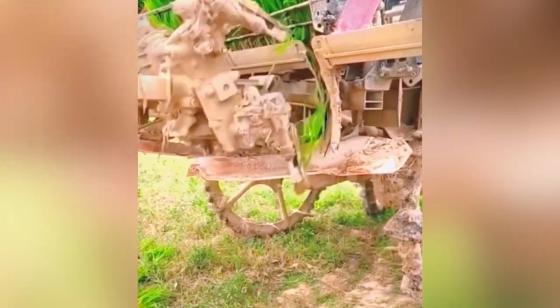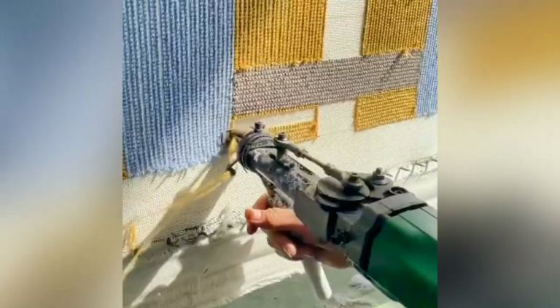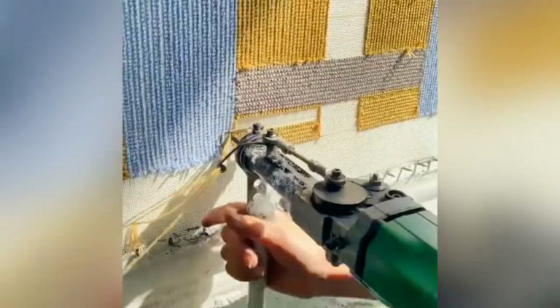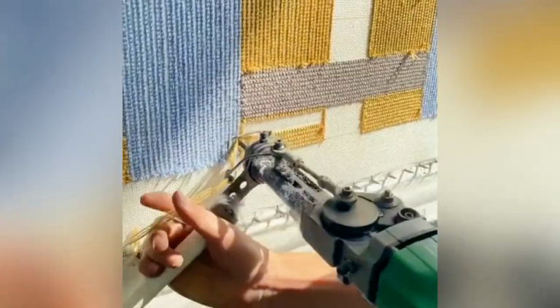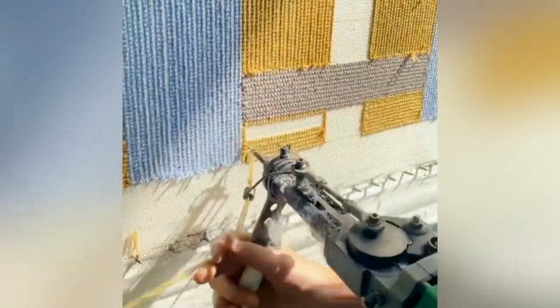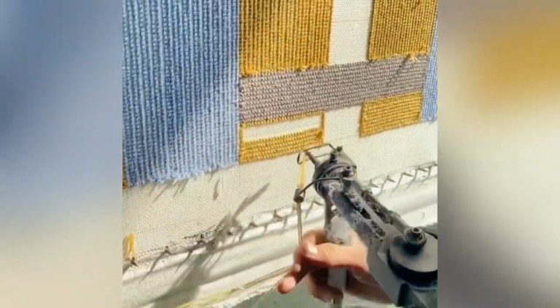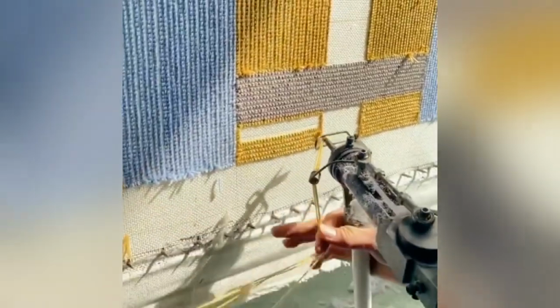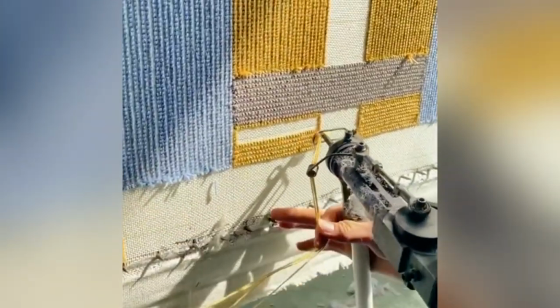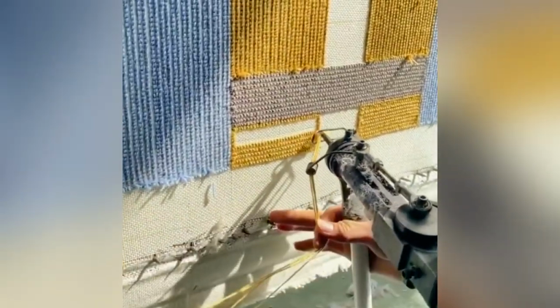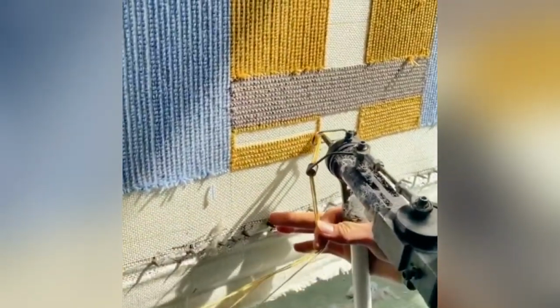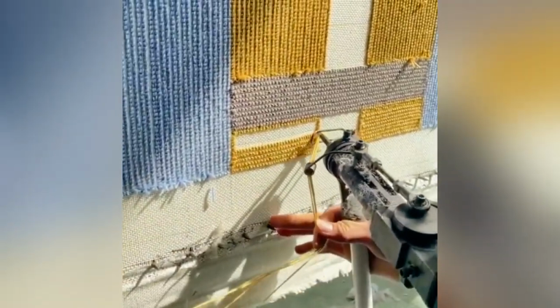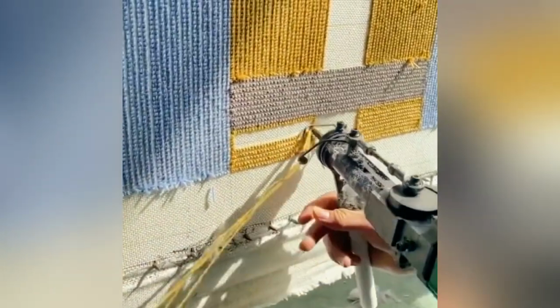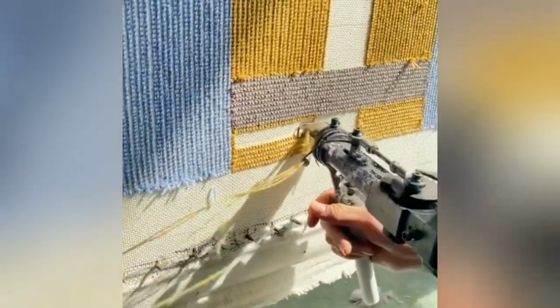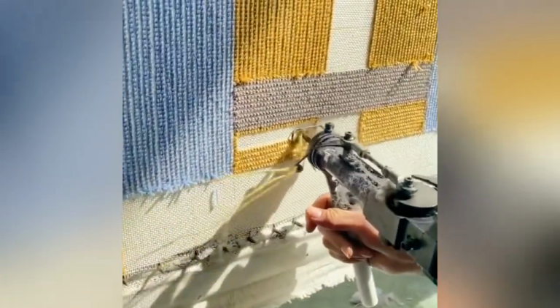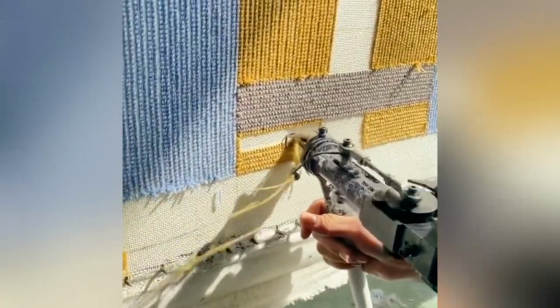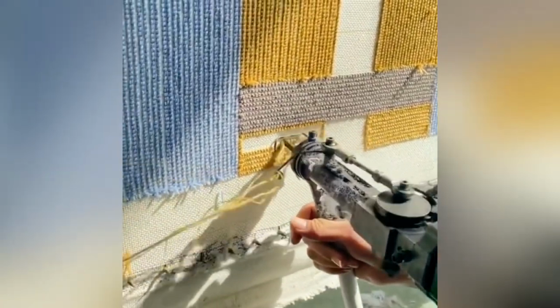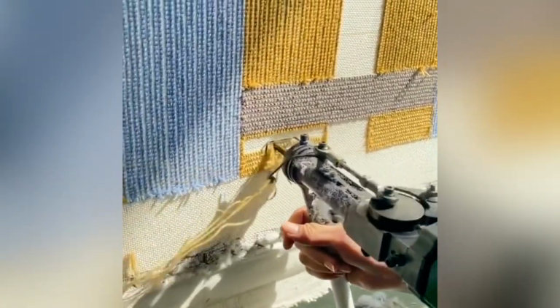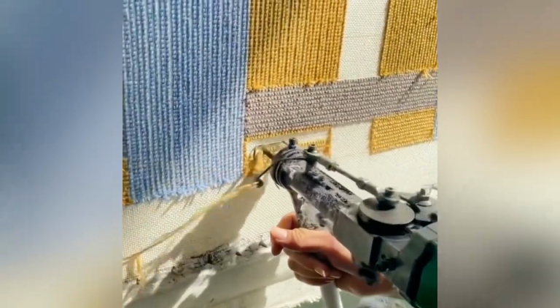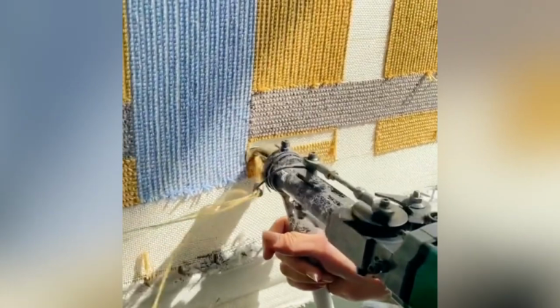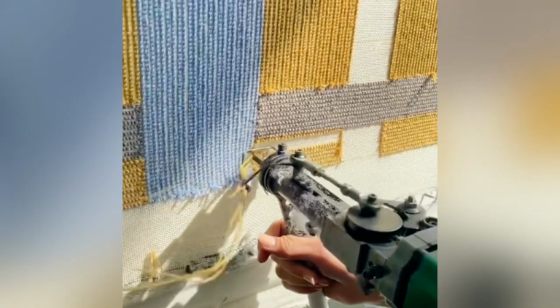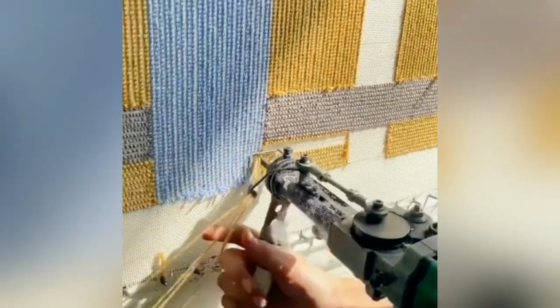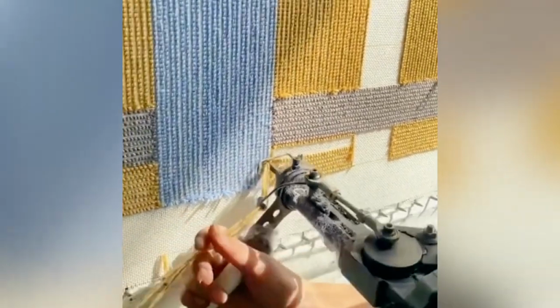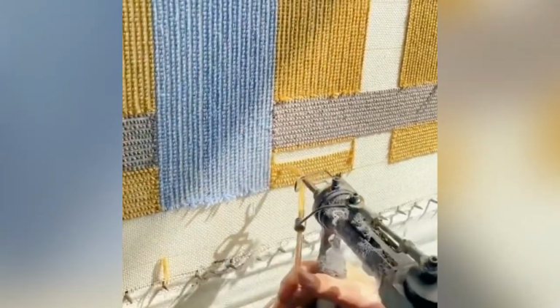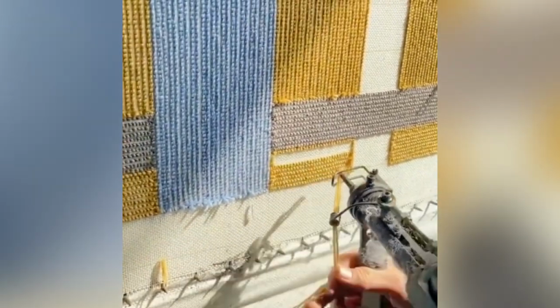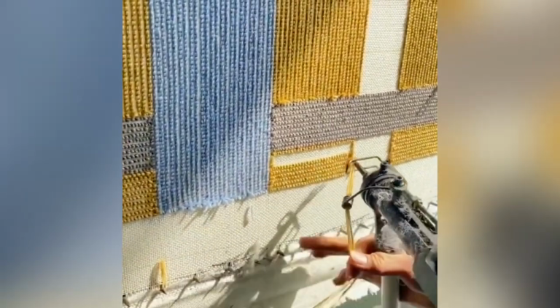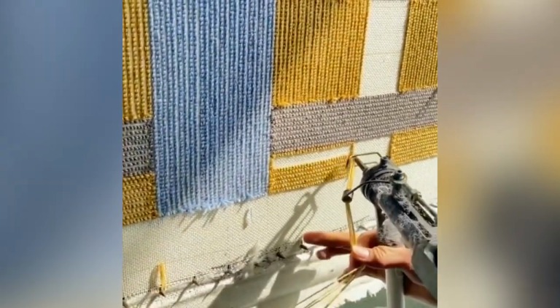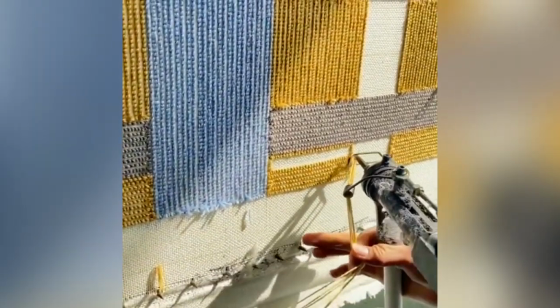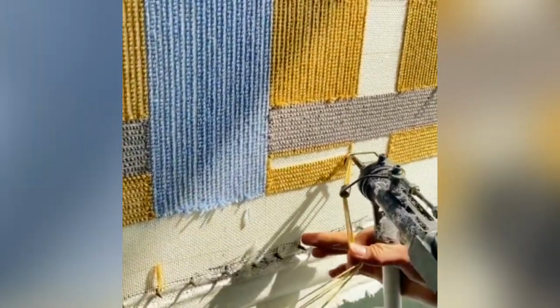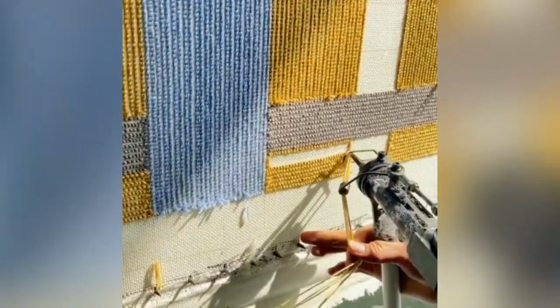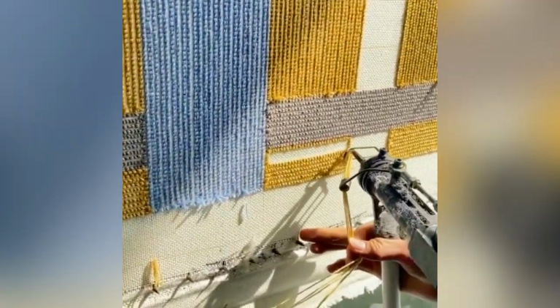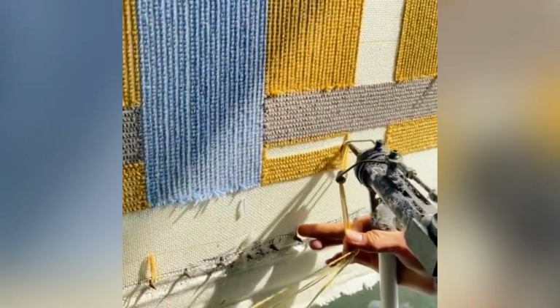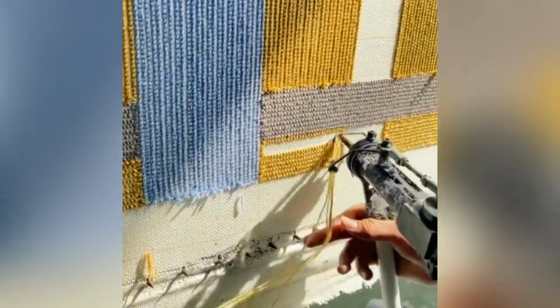Seems the textile industry should be for people who love different colors. Also, it looks fun with that tool.